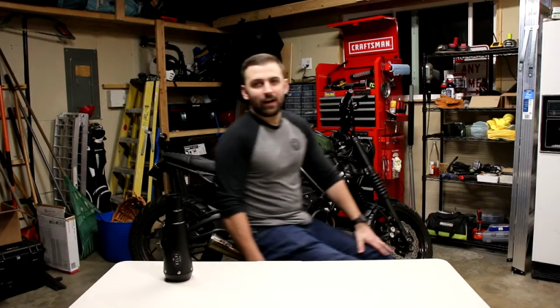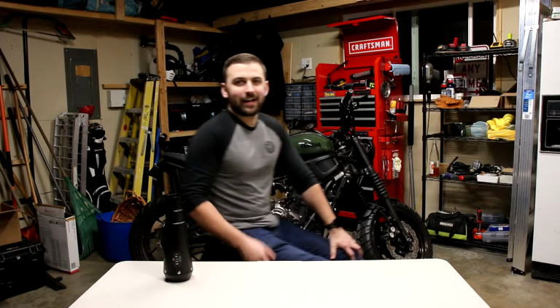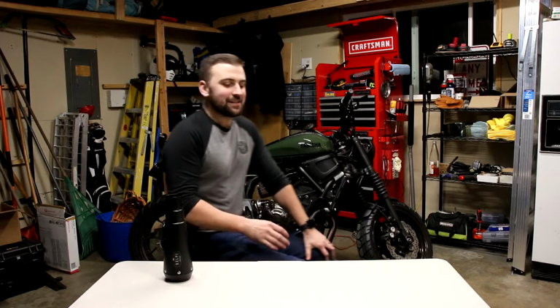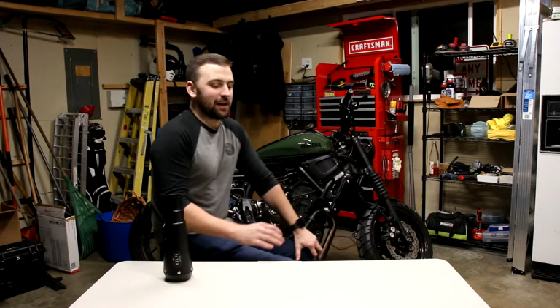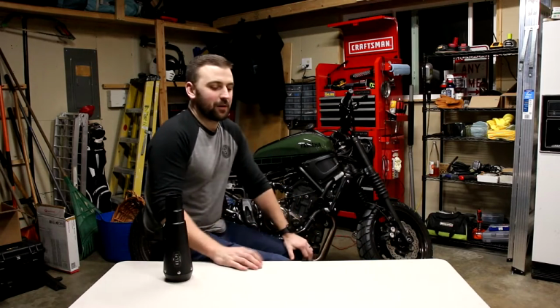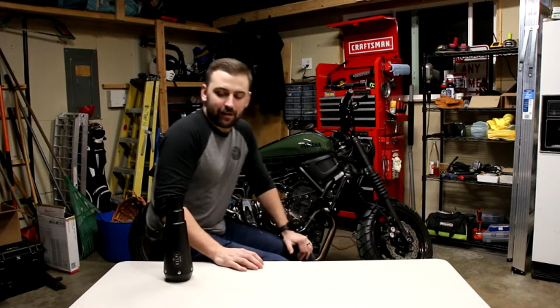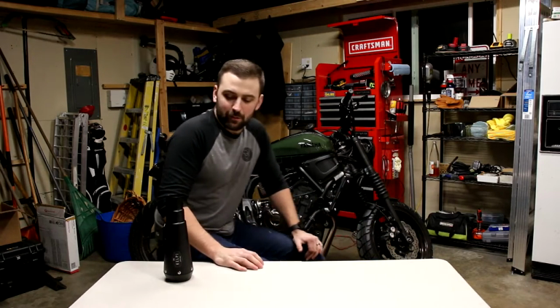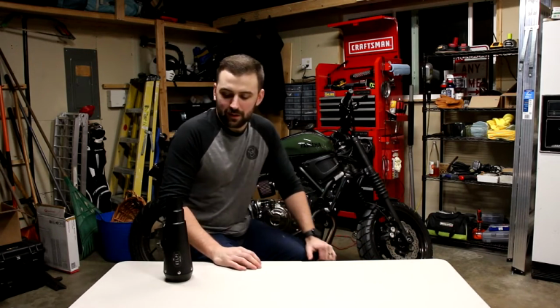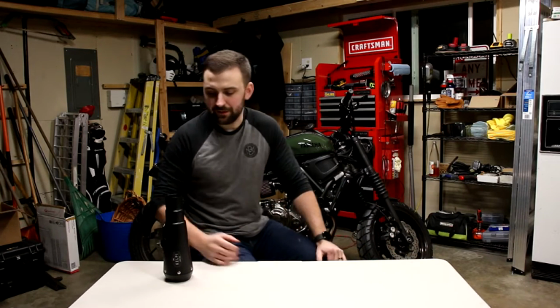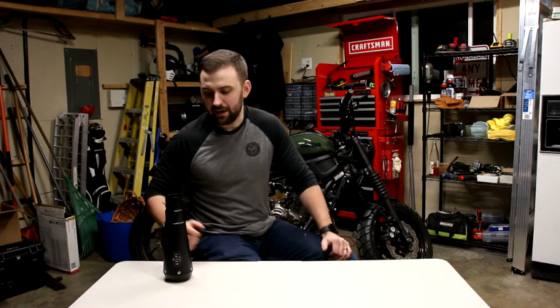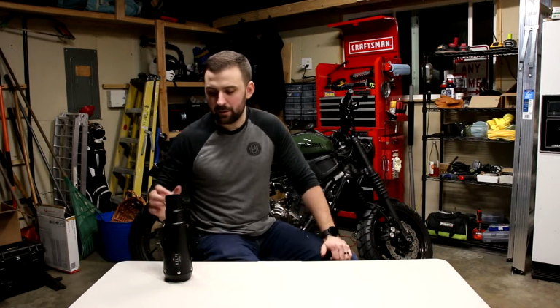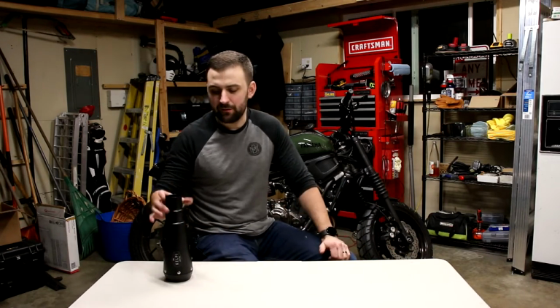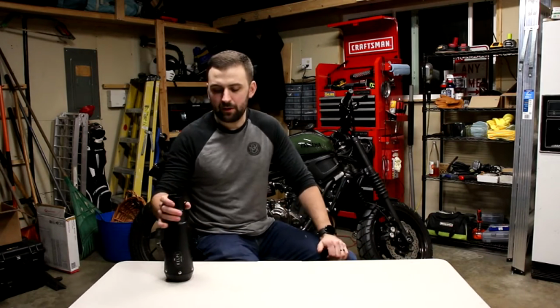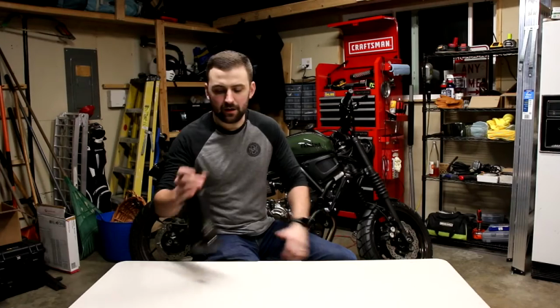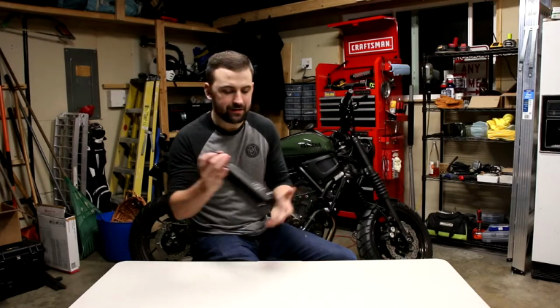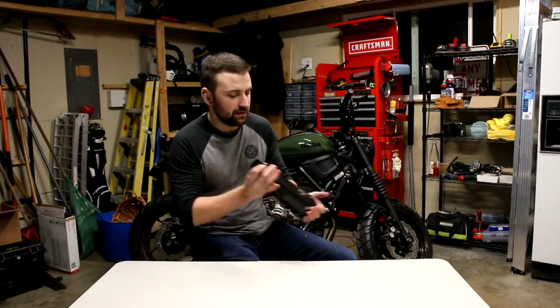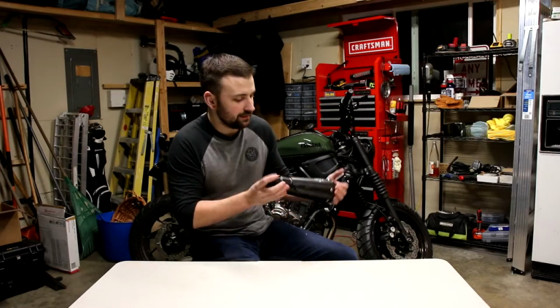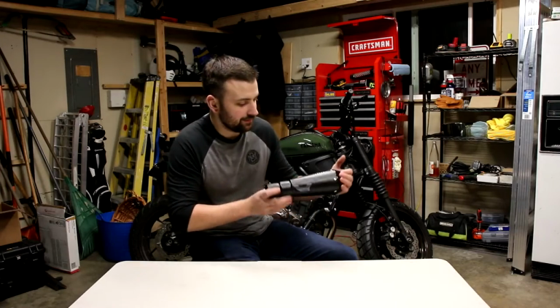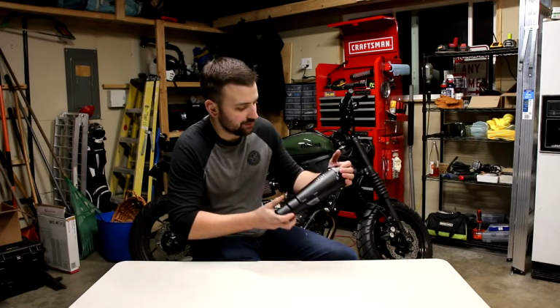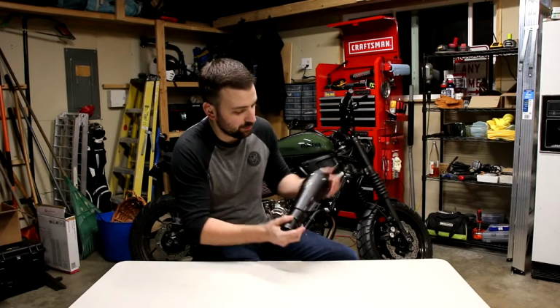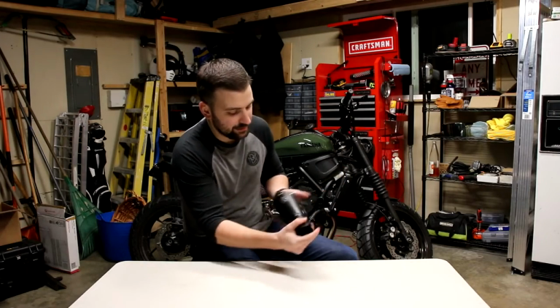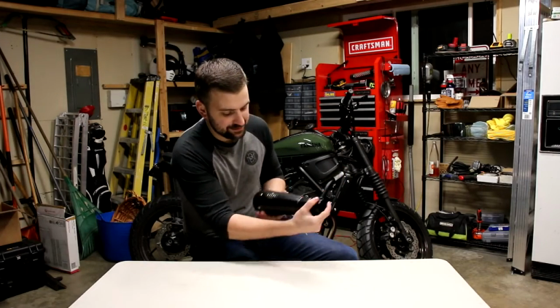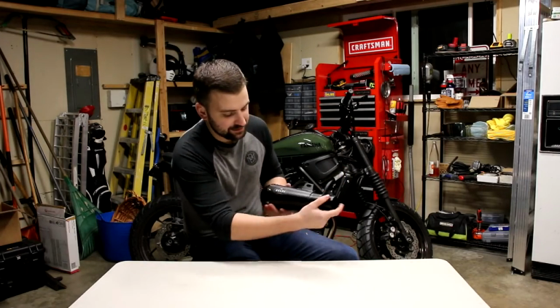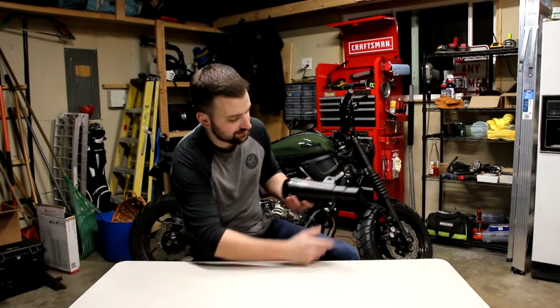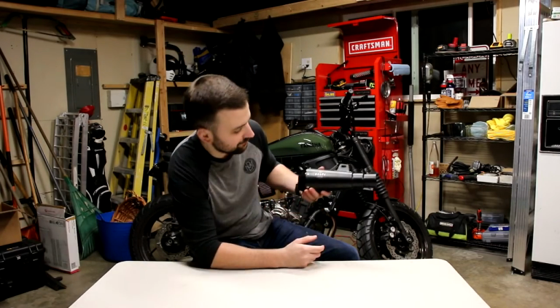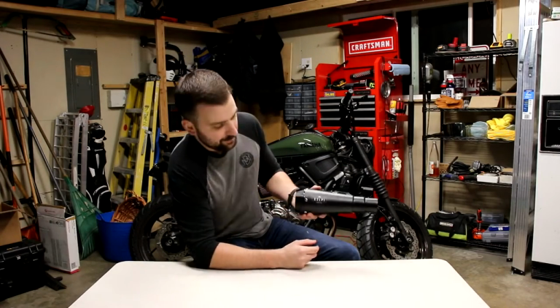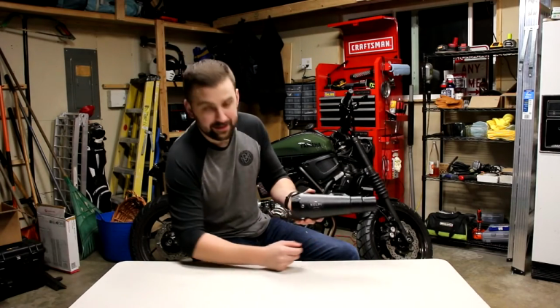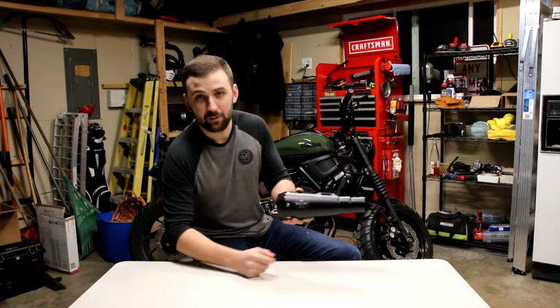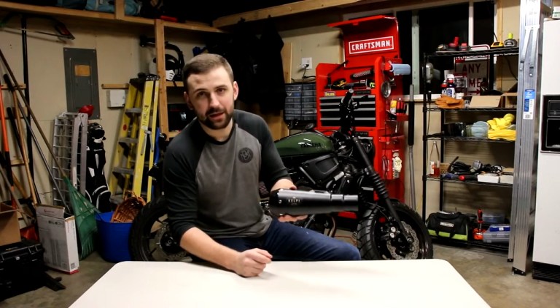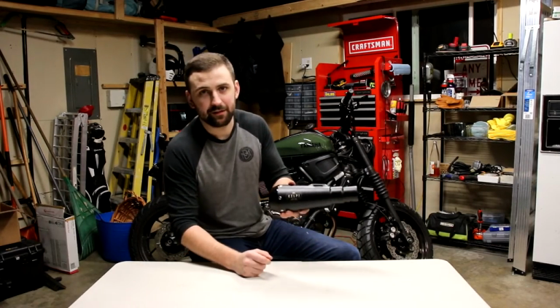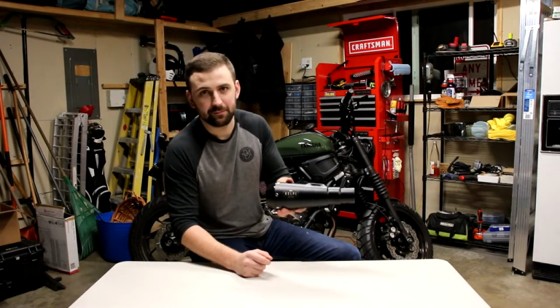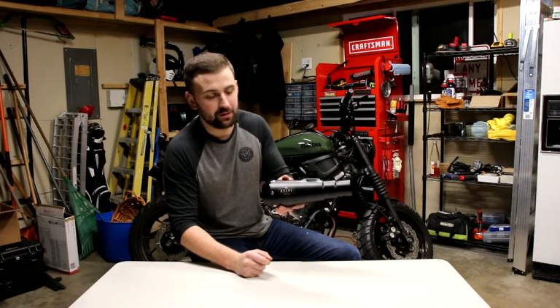Hey guys, Scott from Modern Classic Moto here. Today I'm going to be doing a video on installing this Shorty exhaust system by Kelpie Custom Moto.